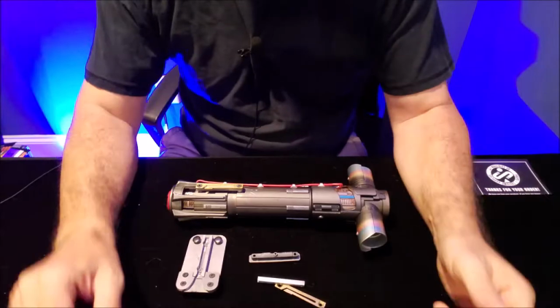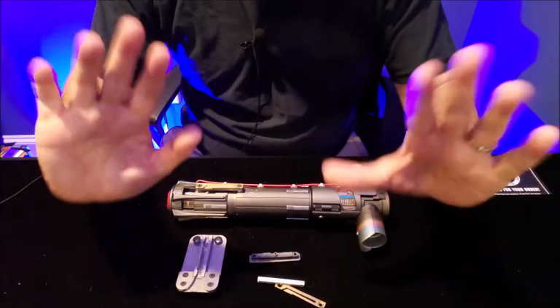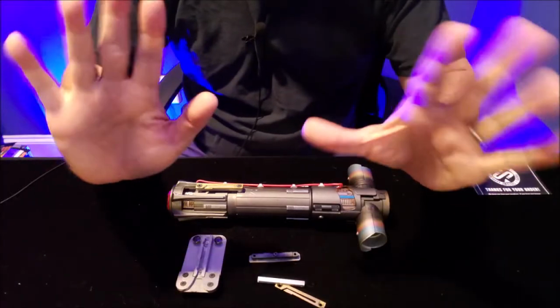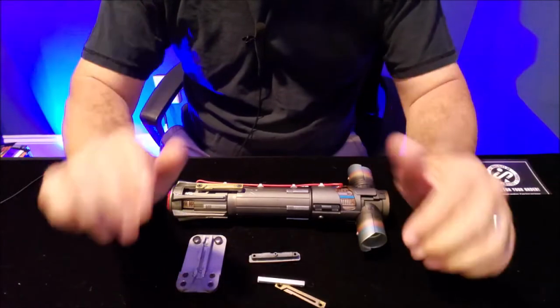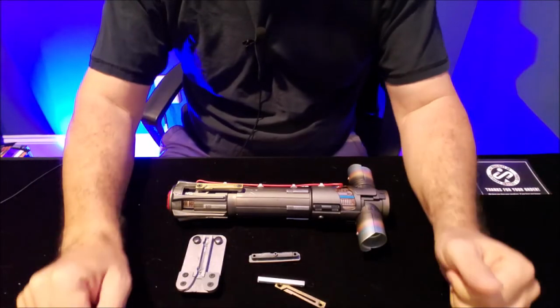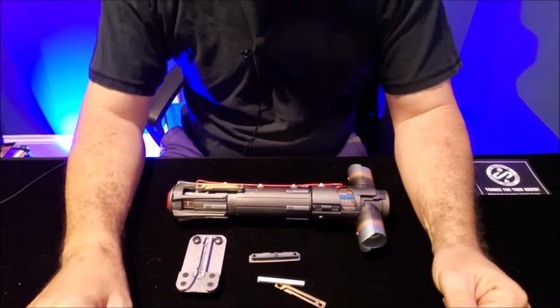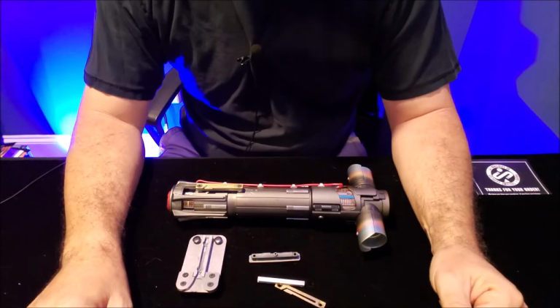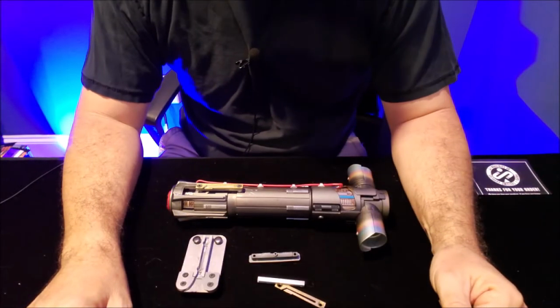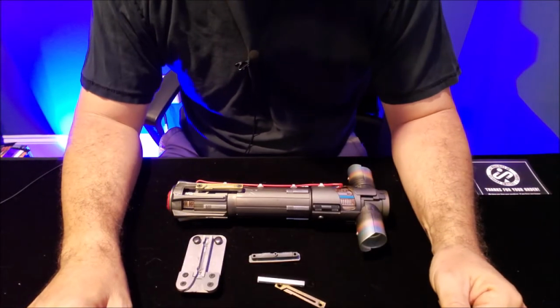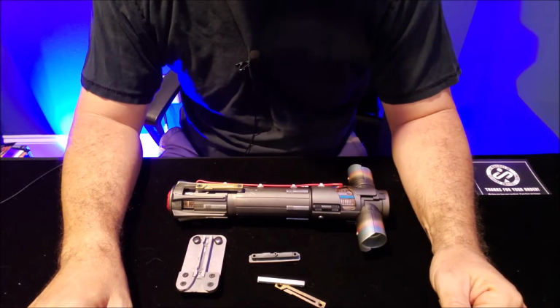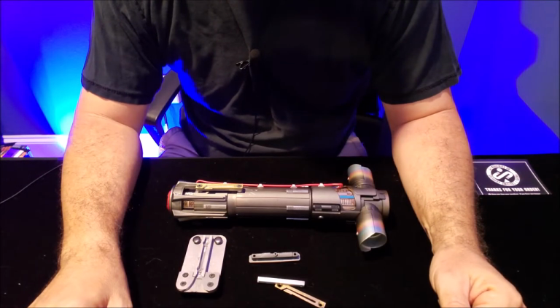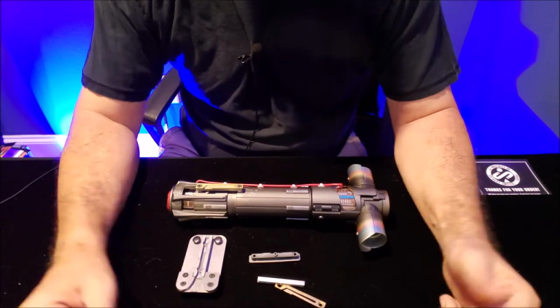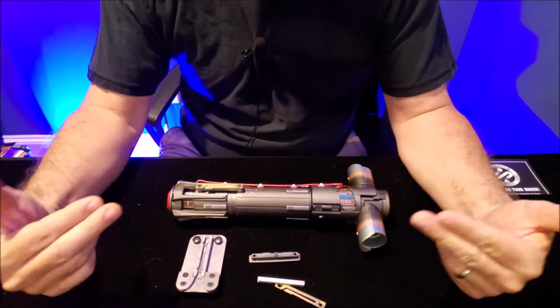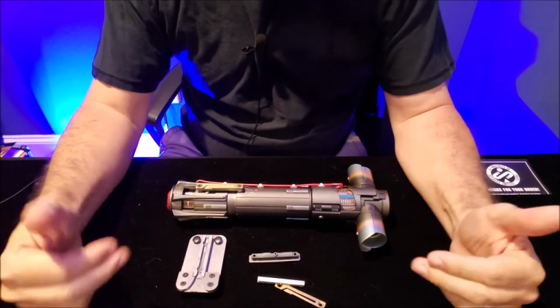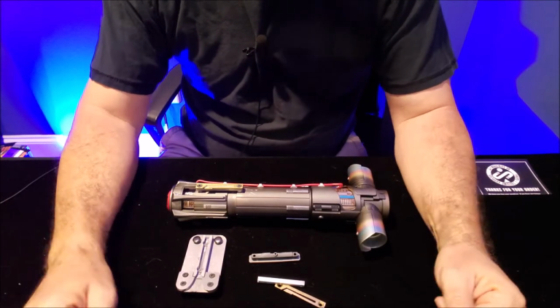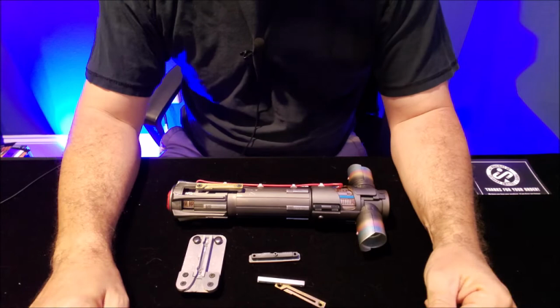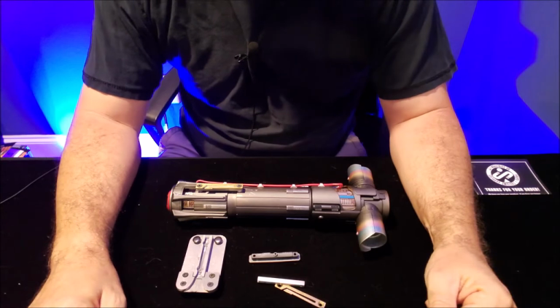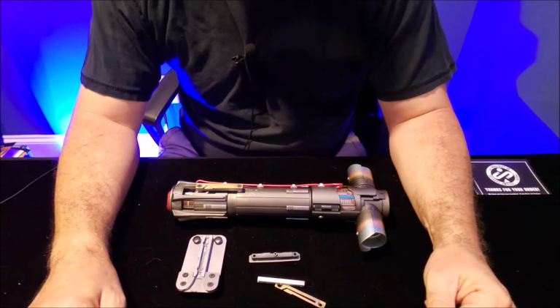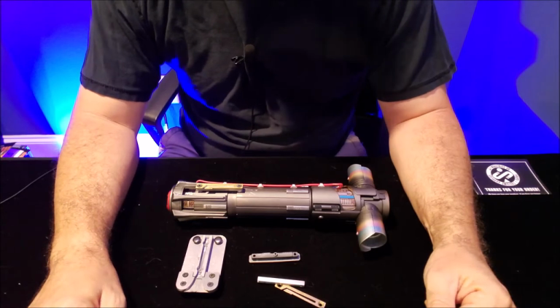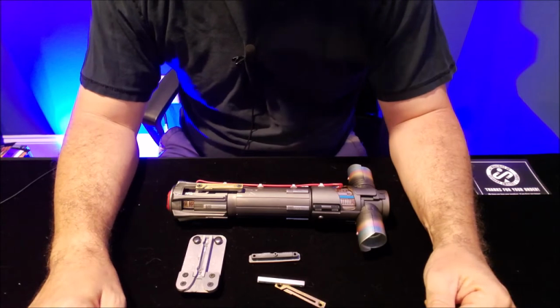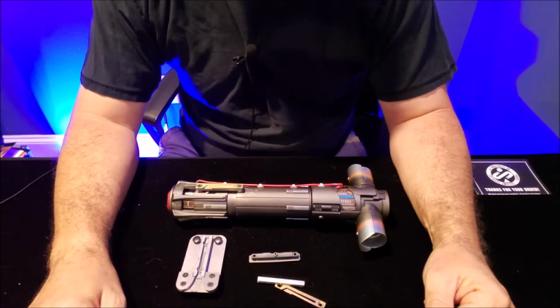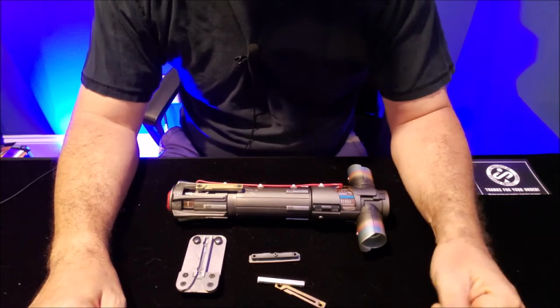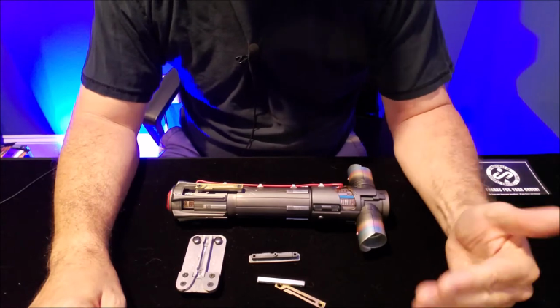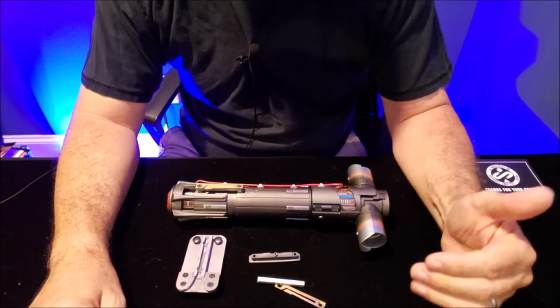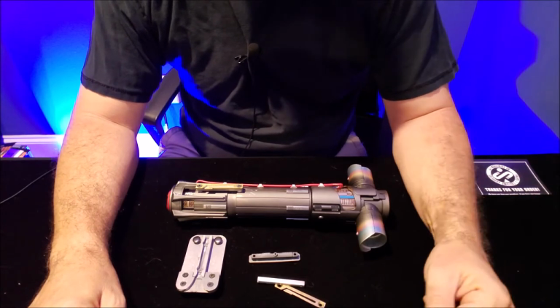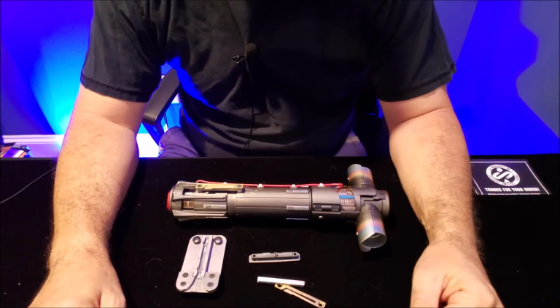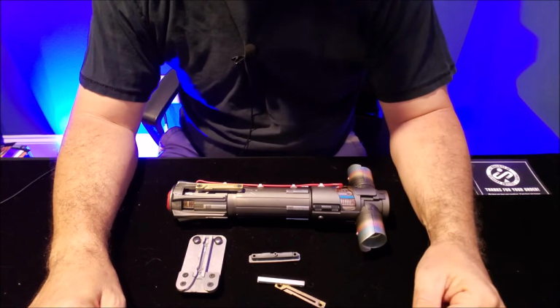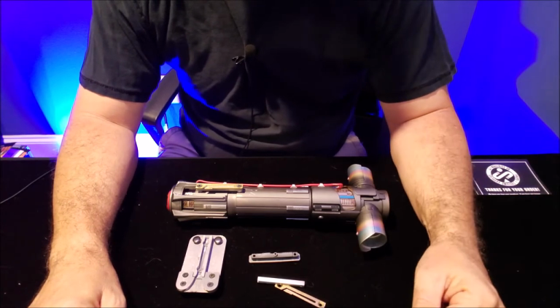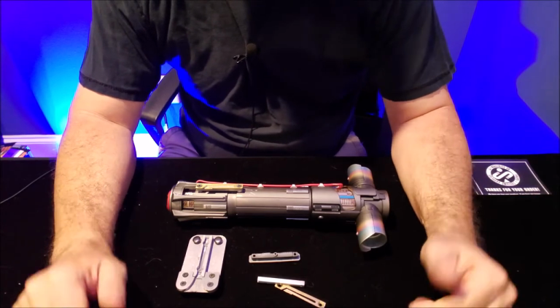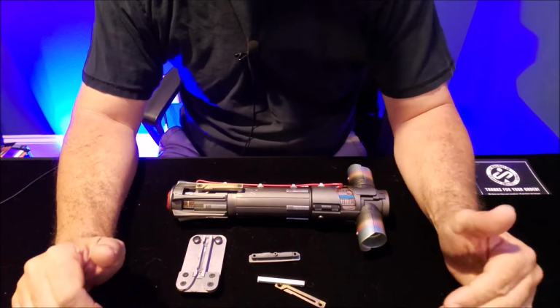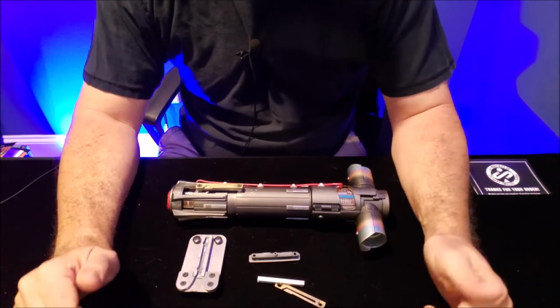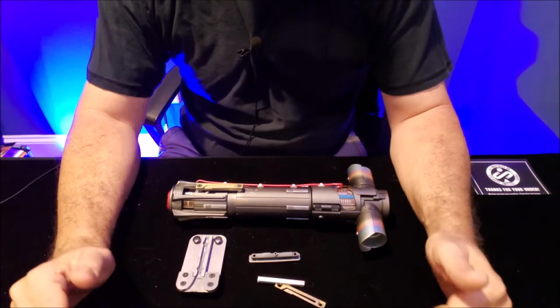Hey everybody, welcome back. Just another update on the Kylo Ren cosplay that I'm doing — costume building.